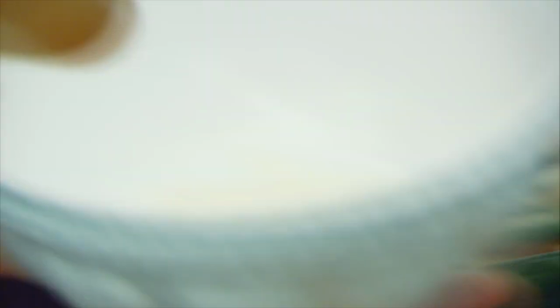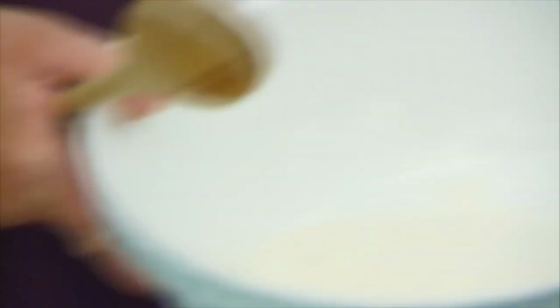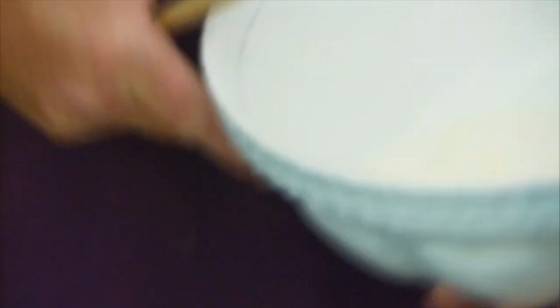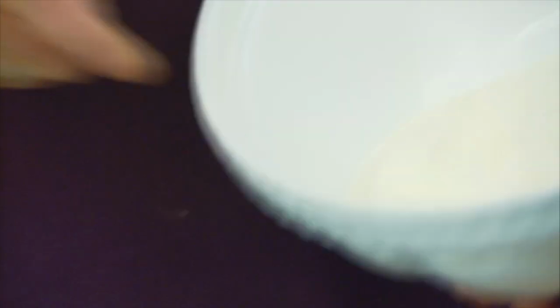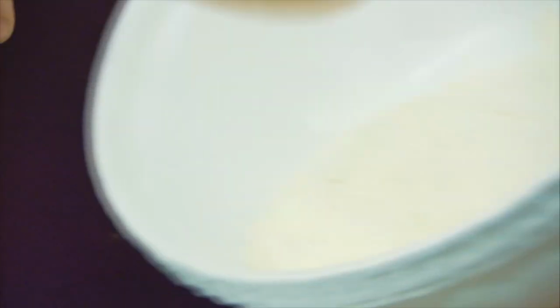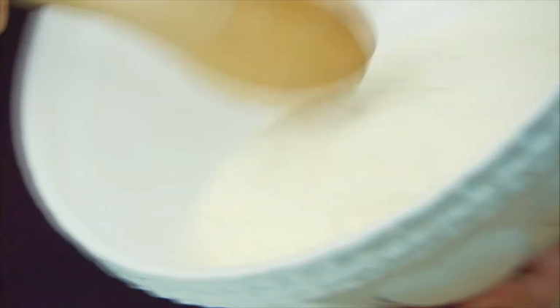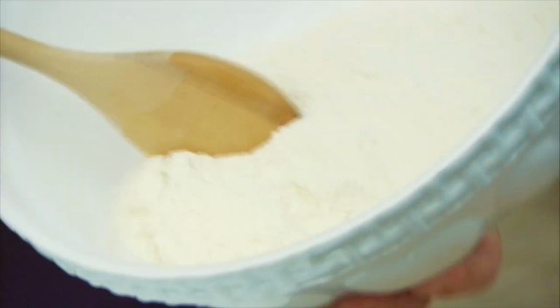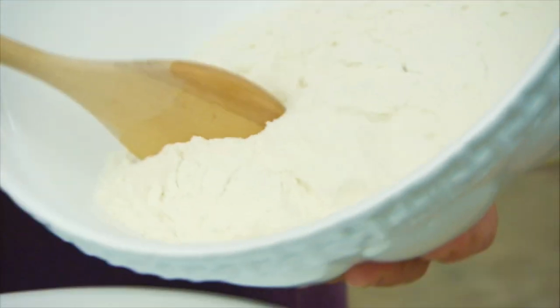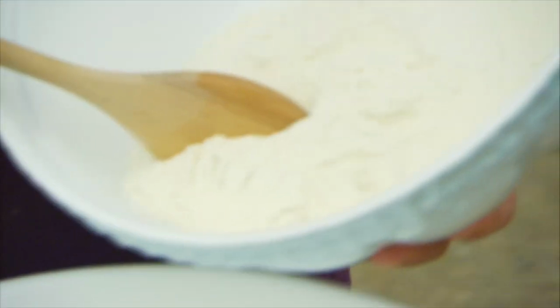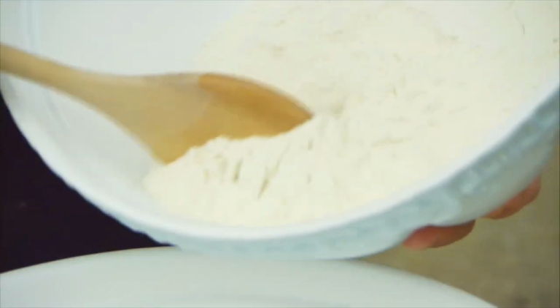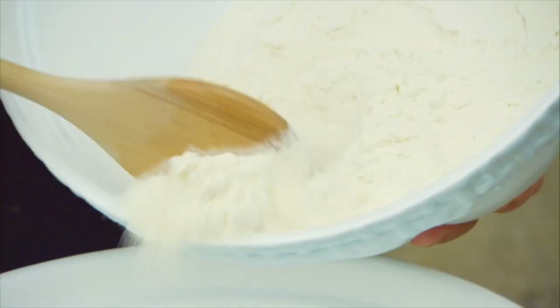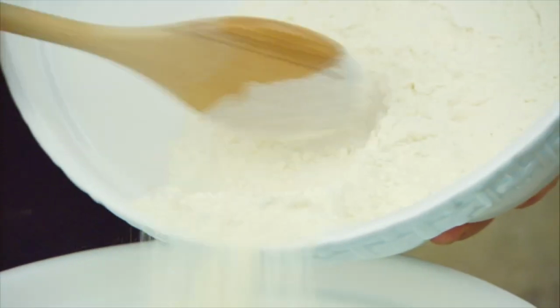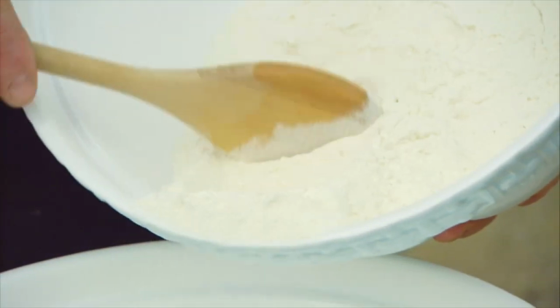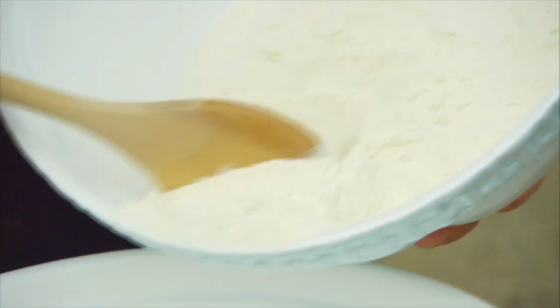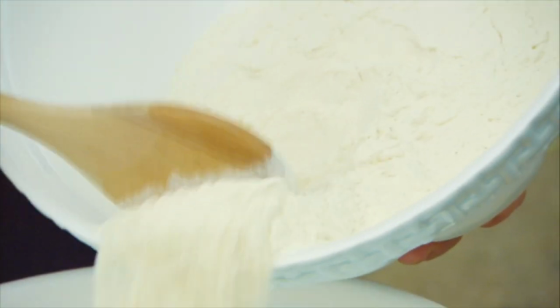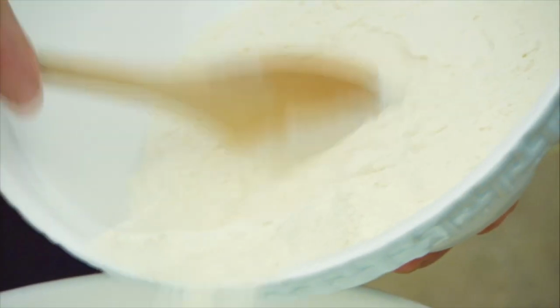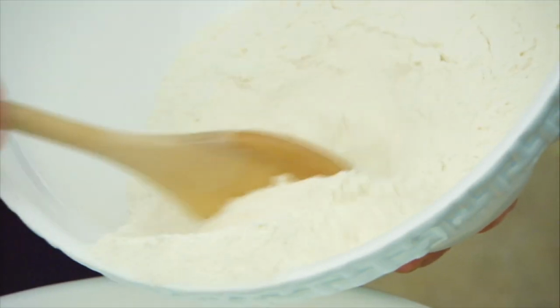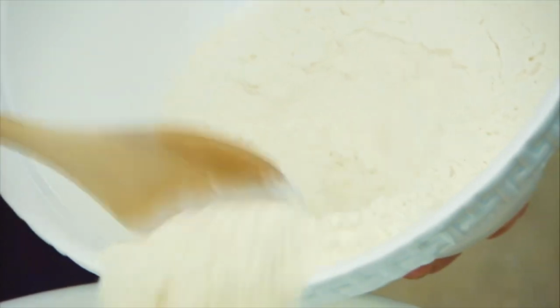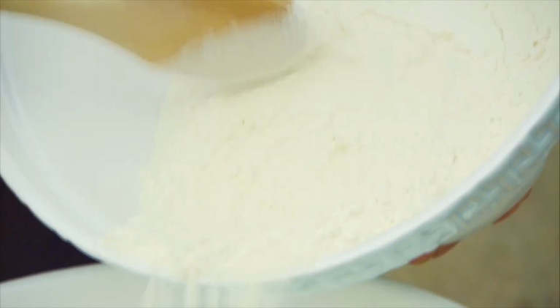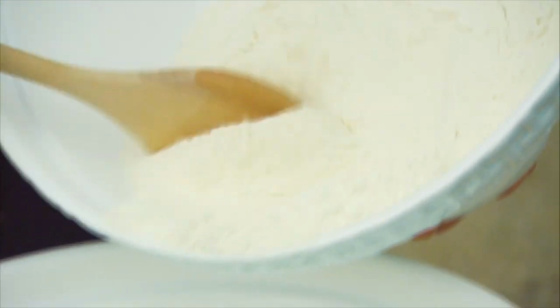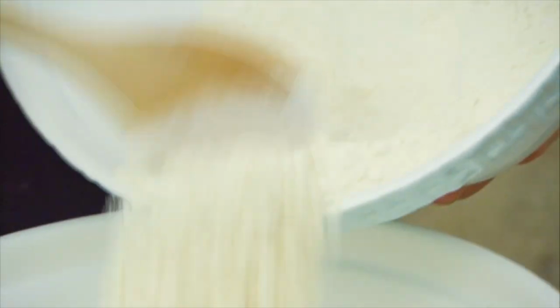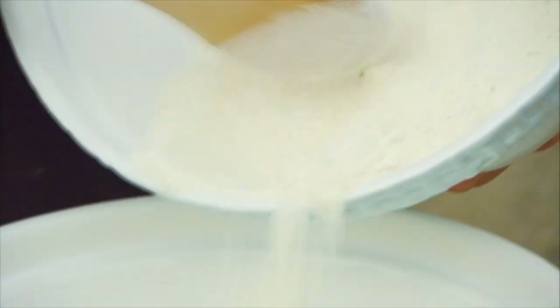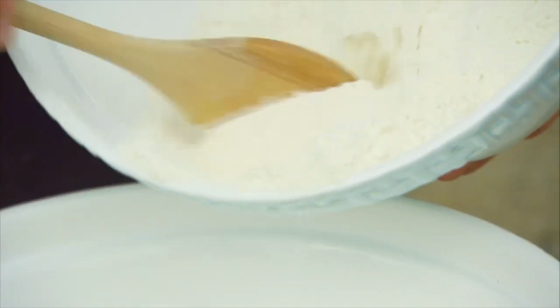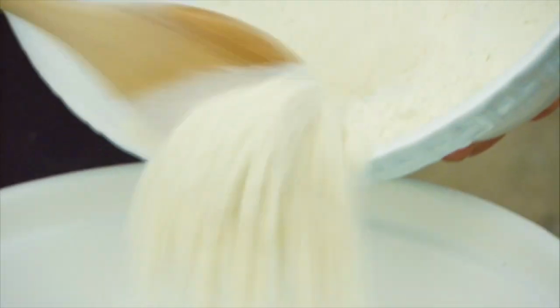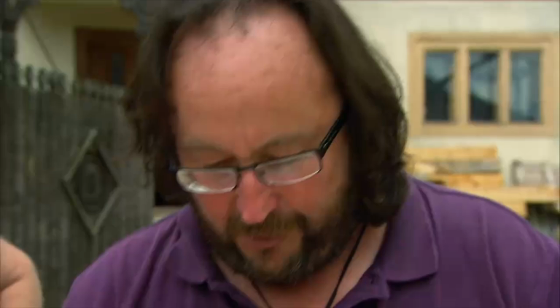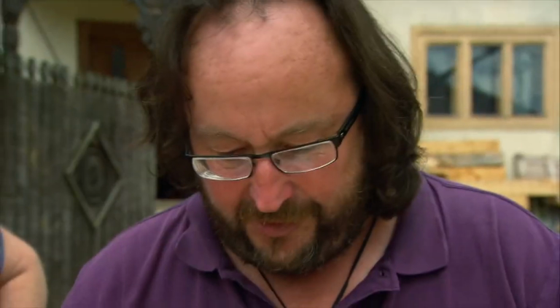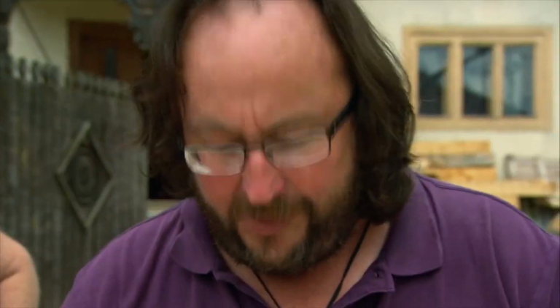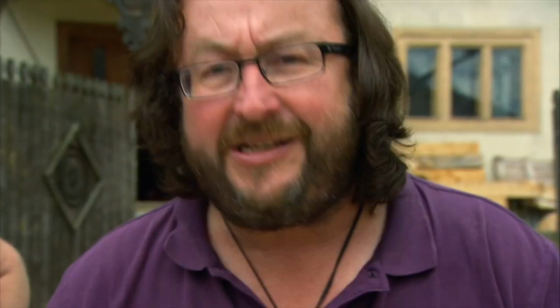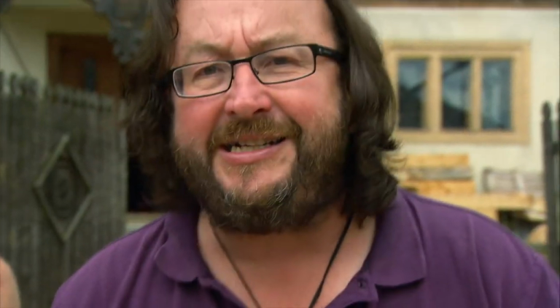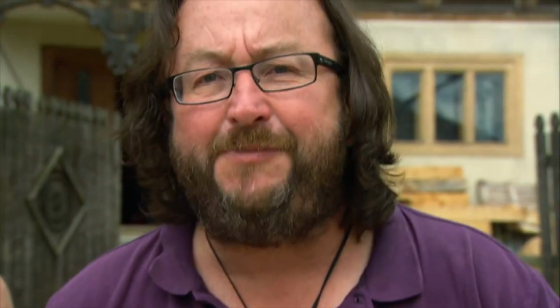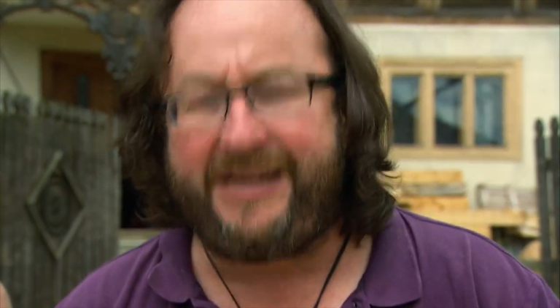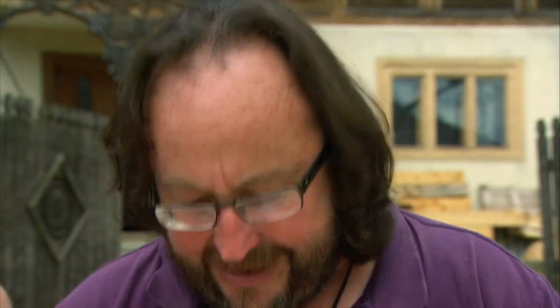As I add flour to the water, it will begin life as a batter, but with the wonder that is baking, it will become a dough.